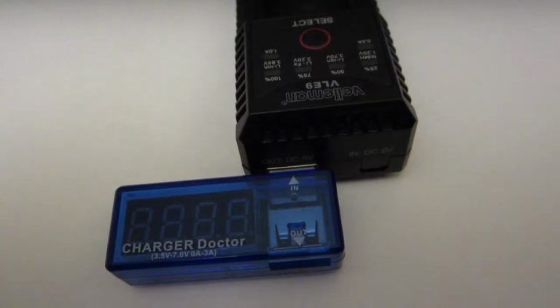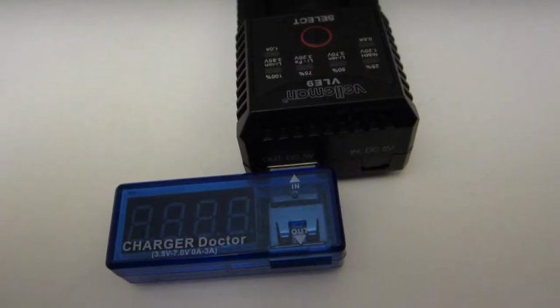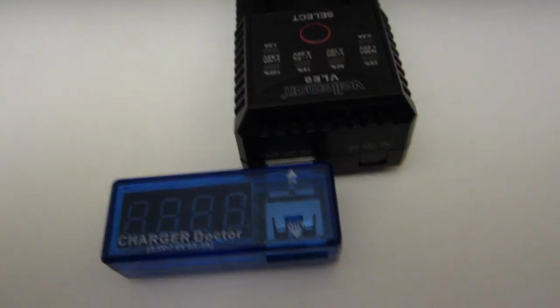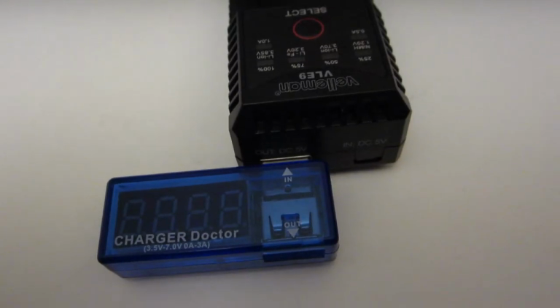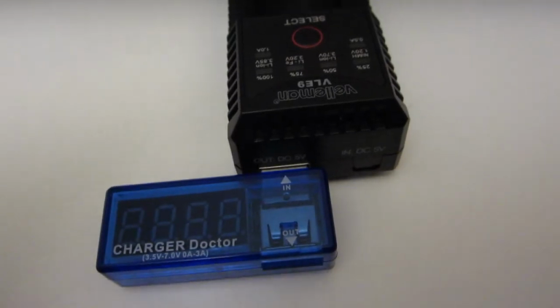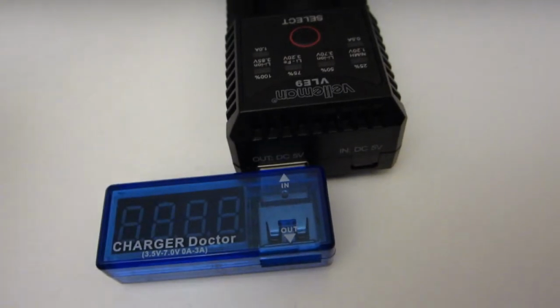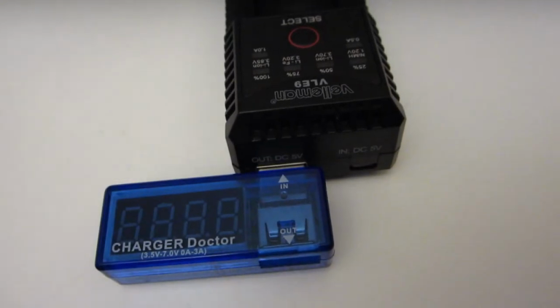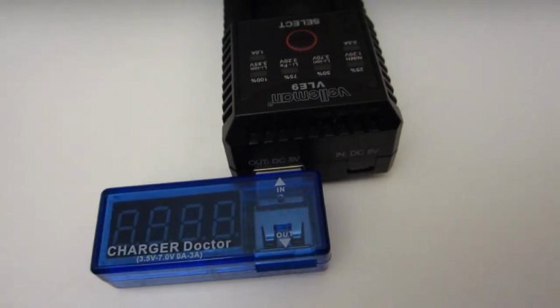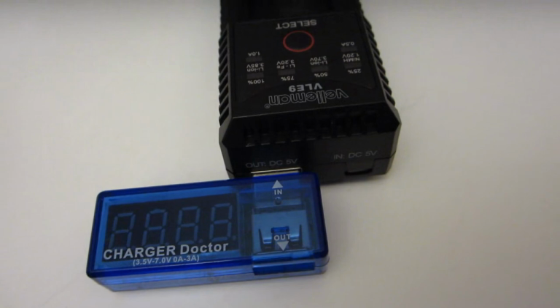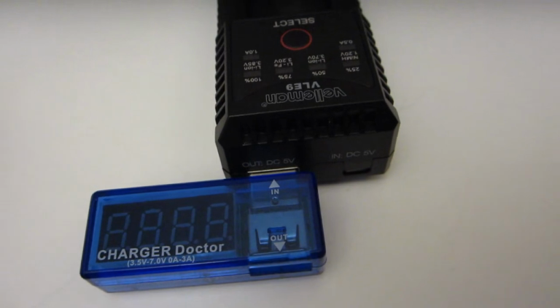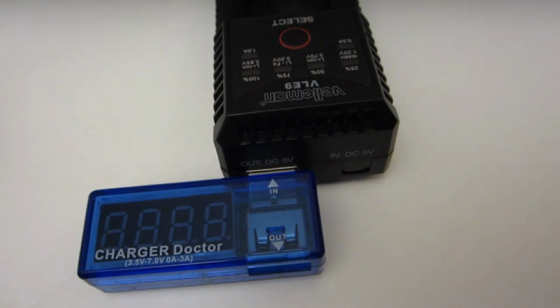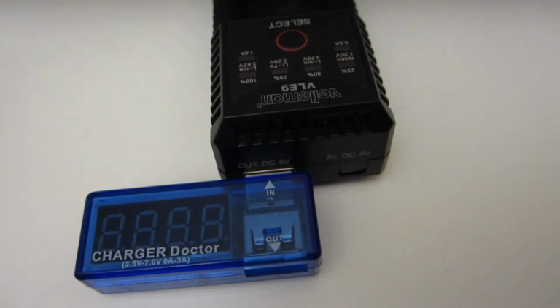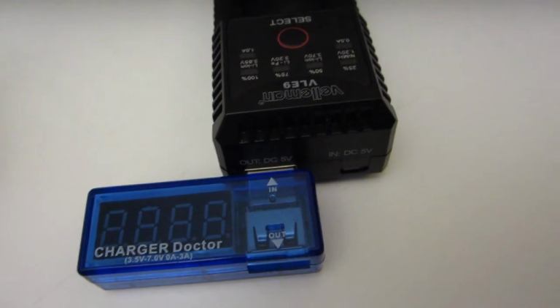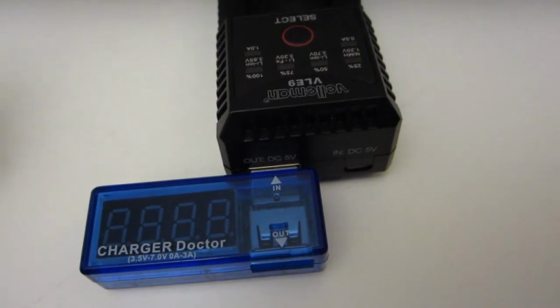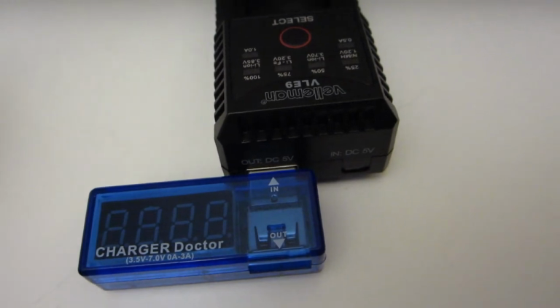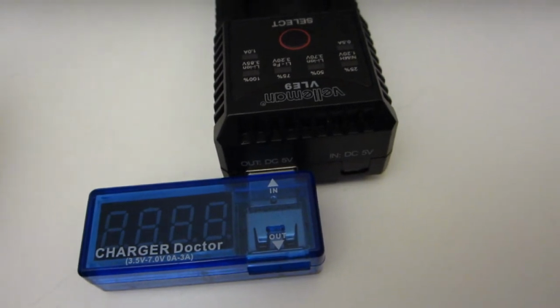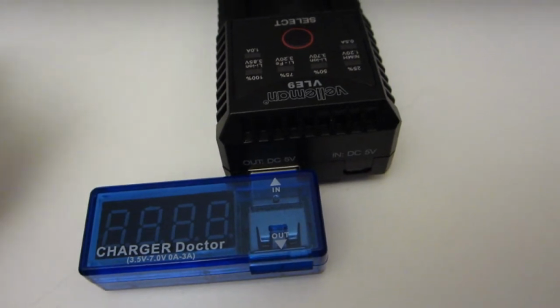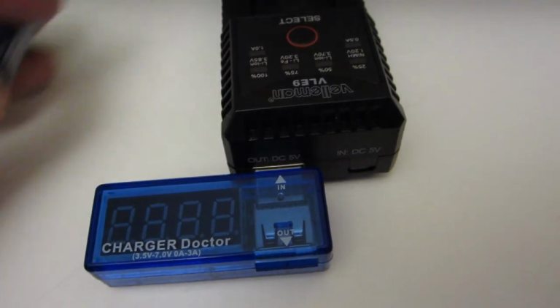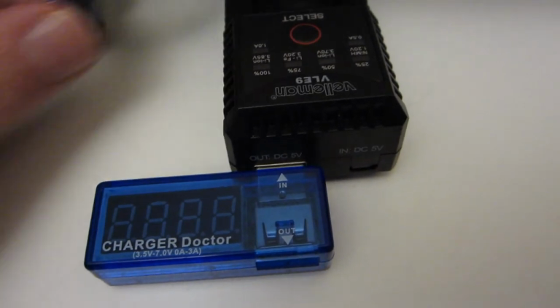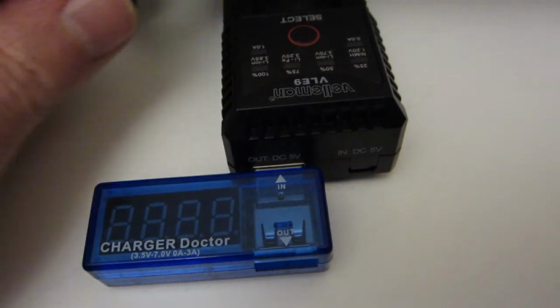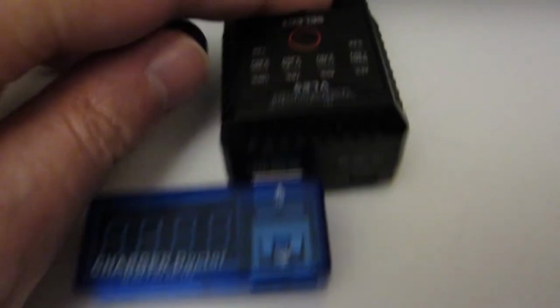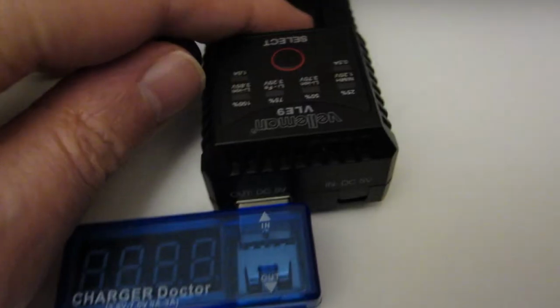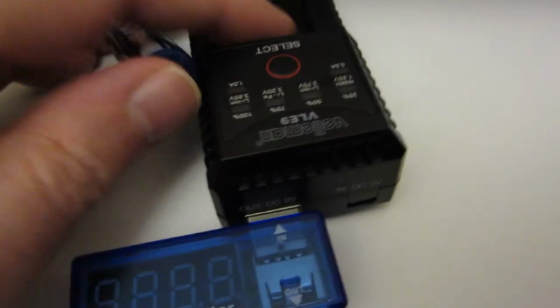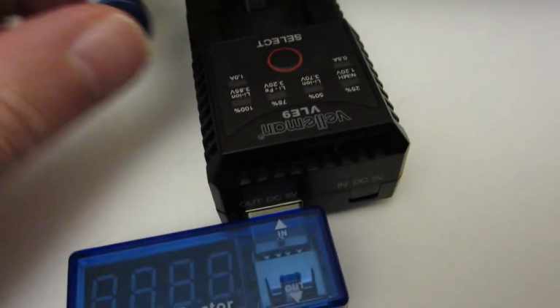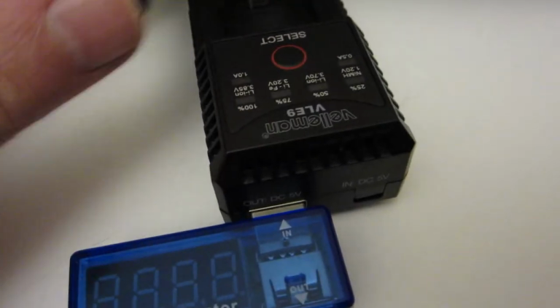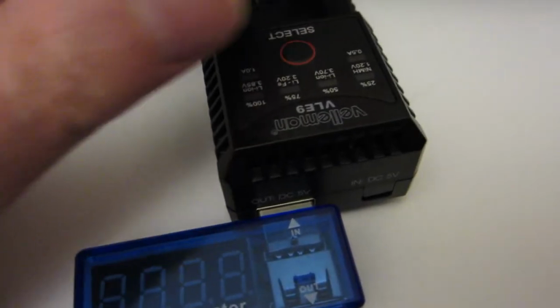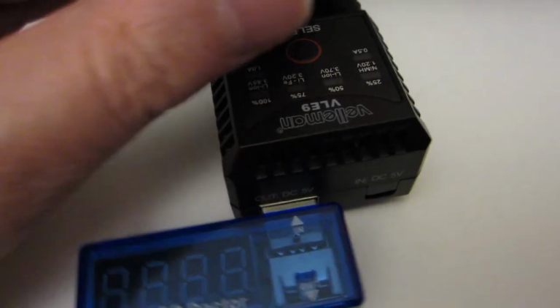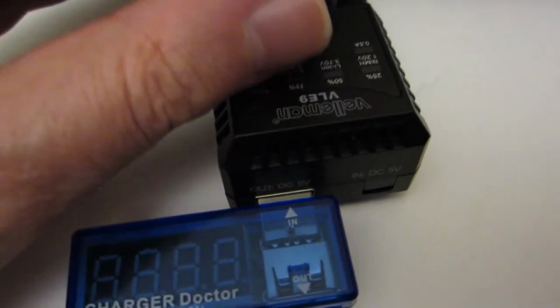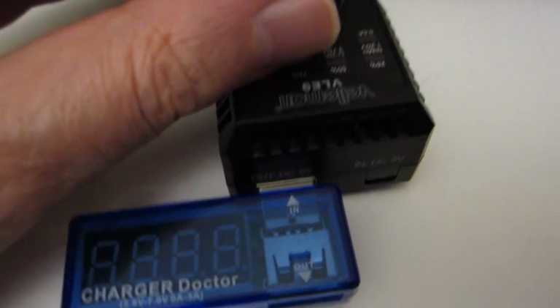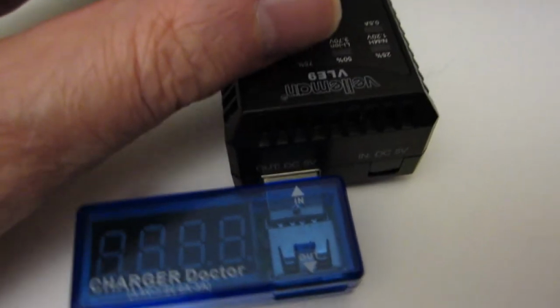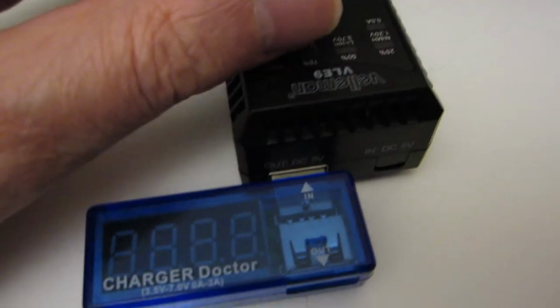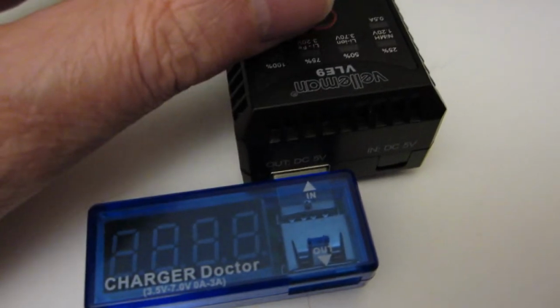They also have a special charger for the batteries because it works two ways.